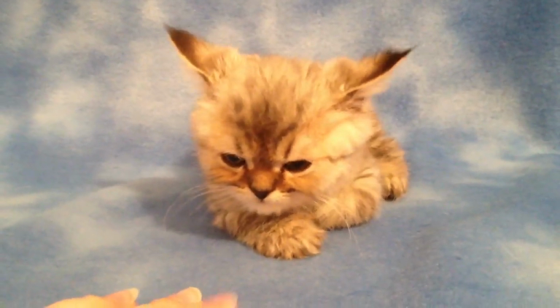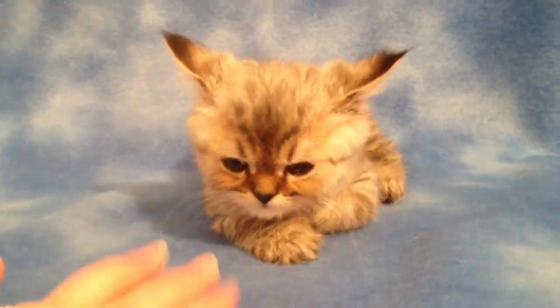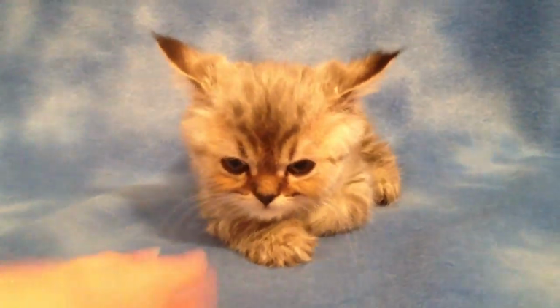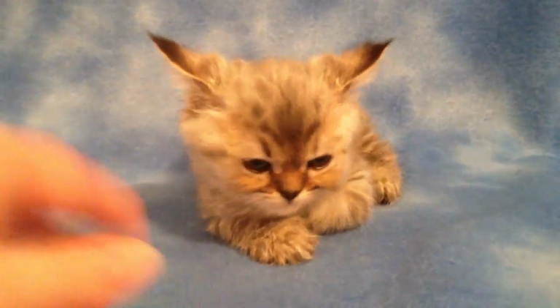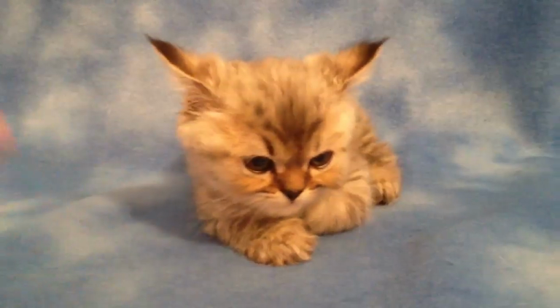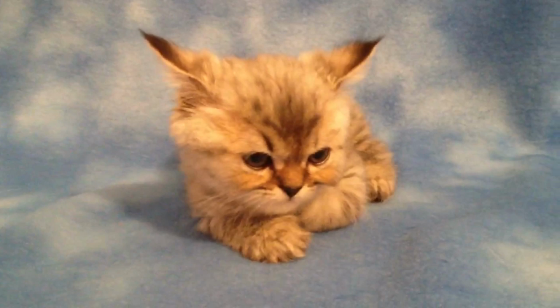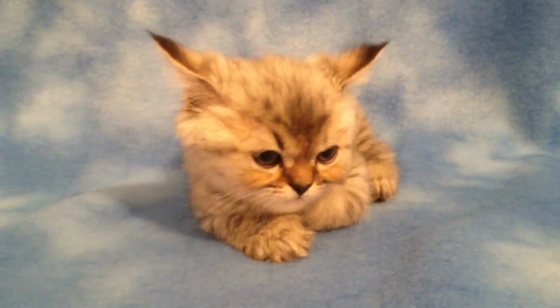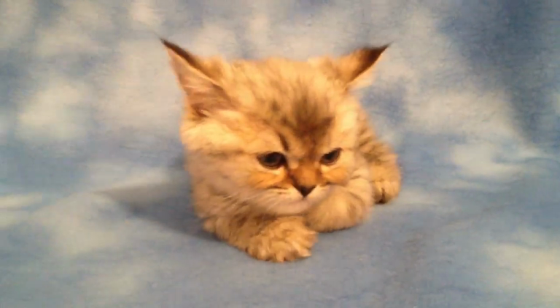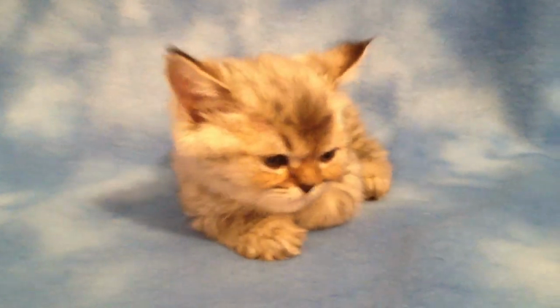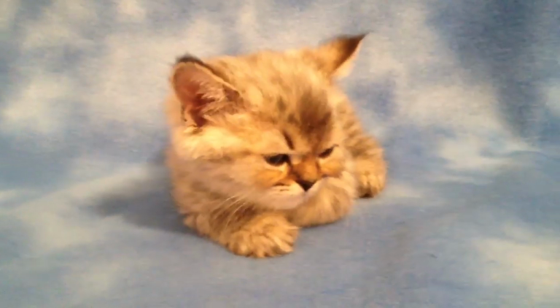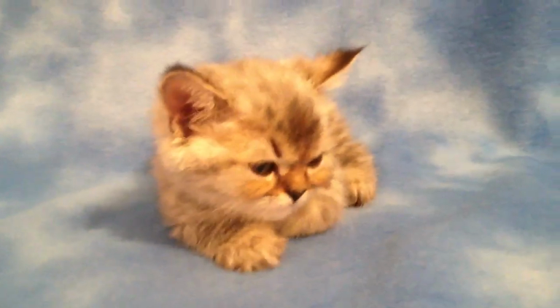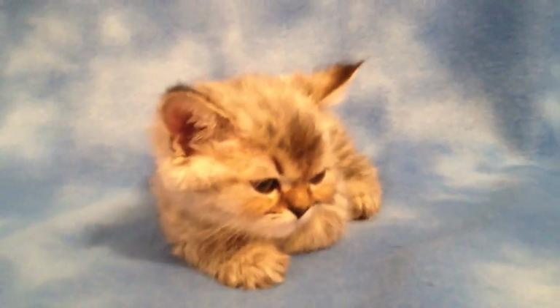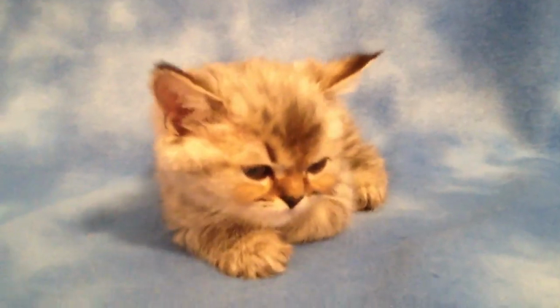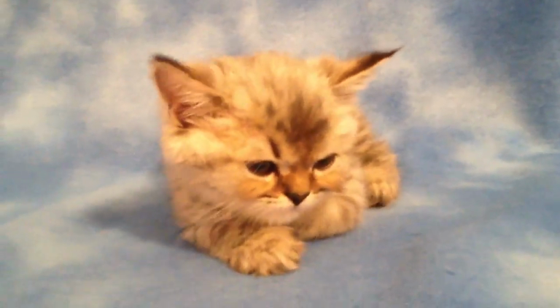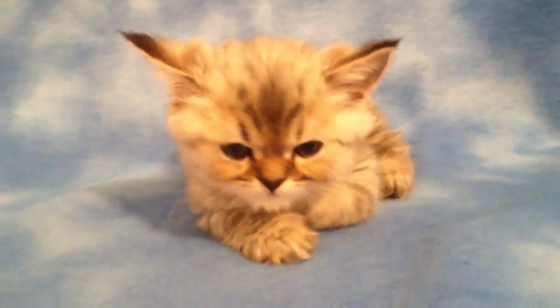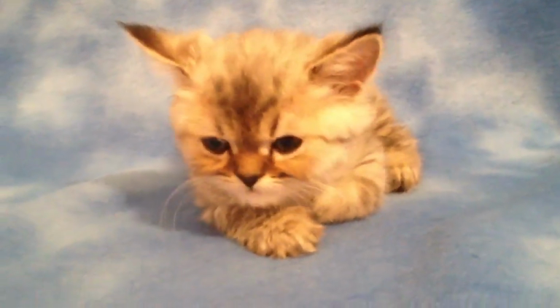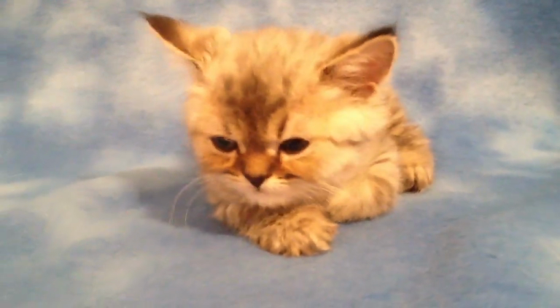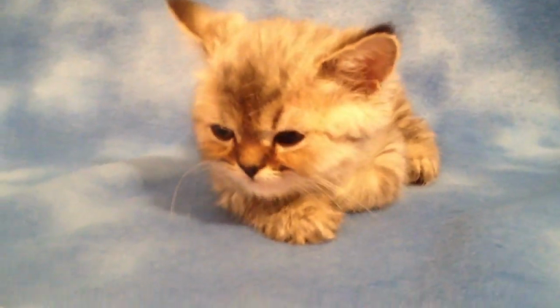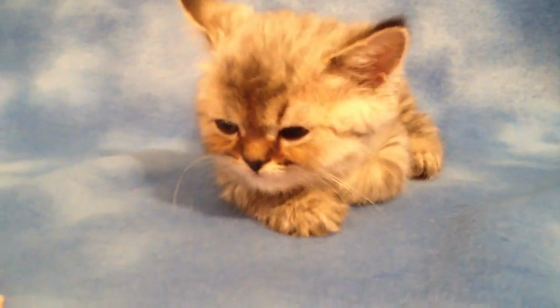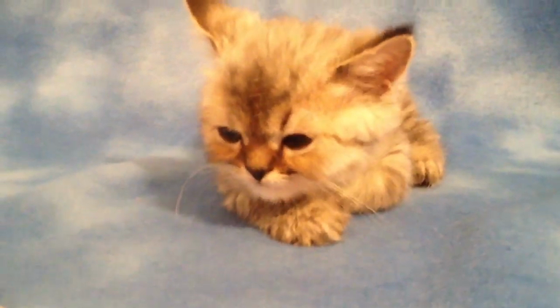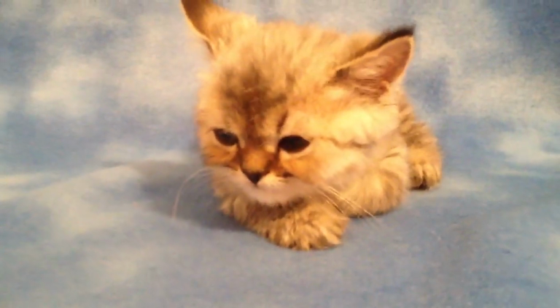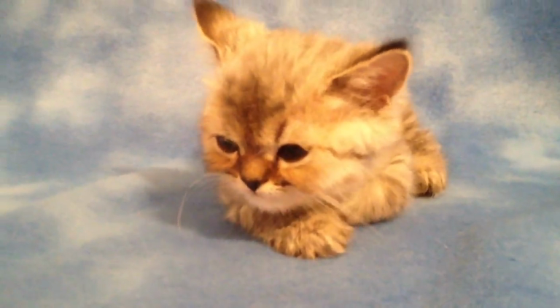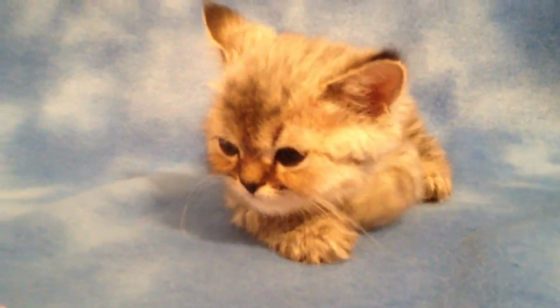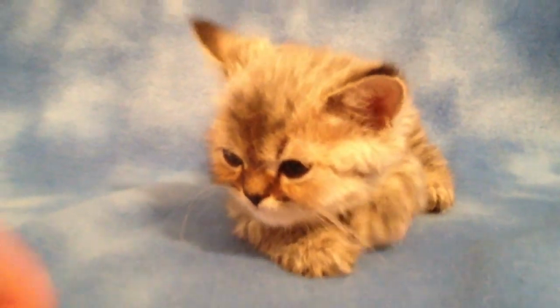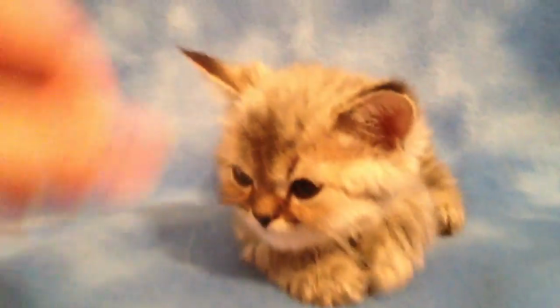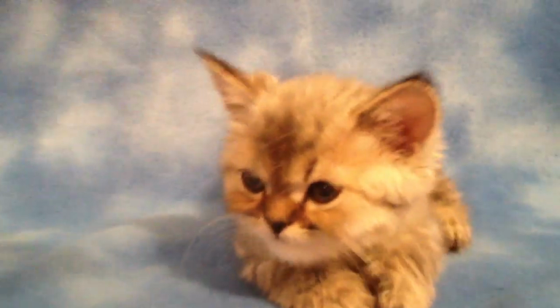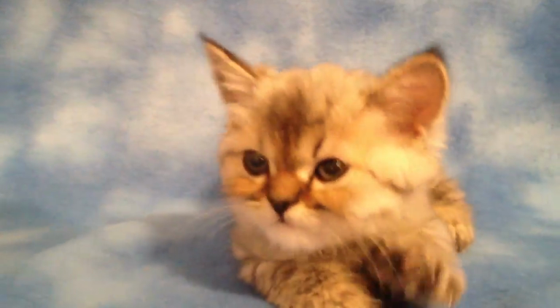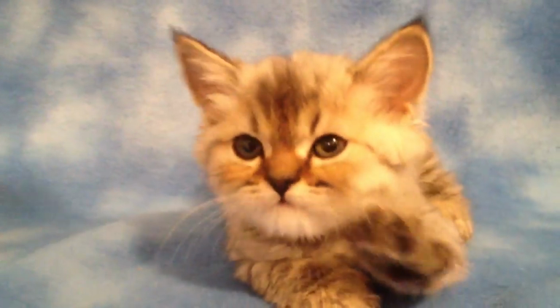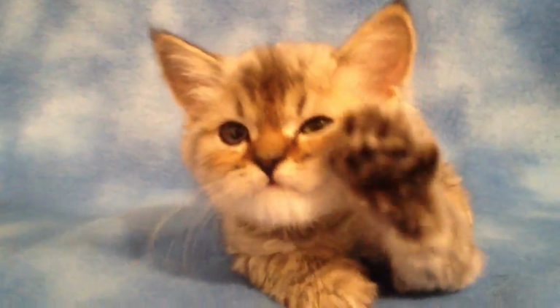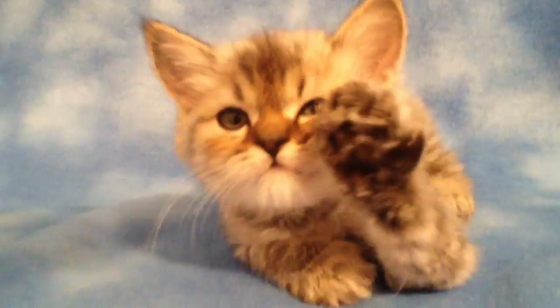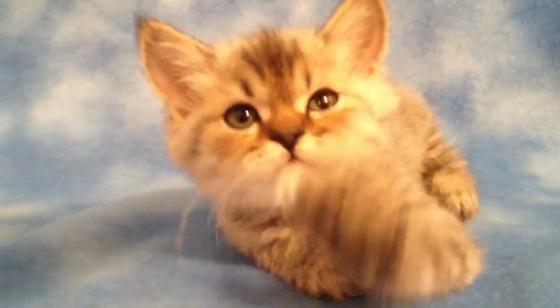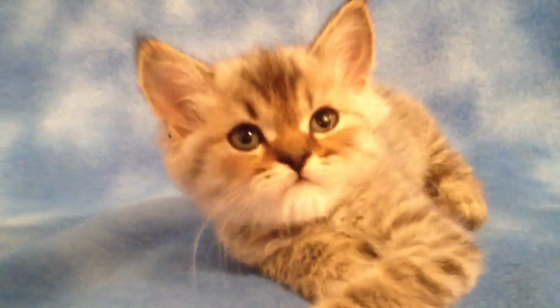He's a very sweet boy, so if you think you would like to adopt him or add him to your family, click on his reserve button.